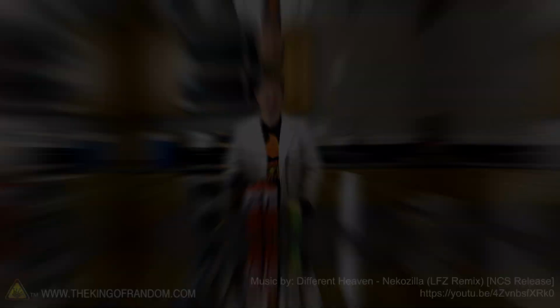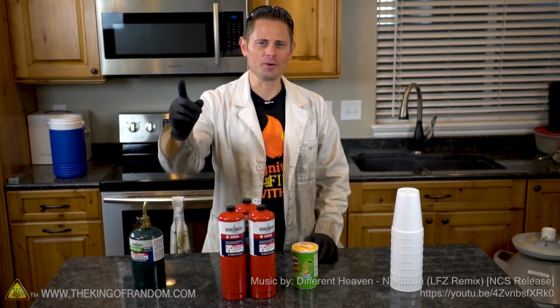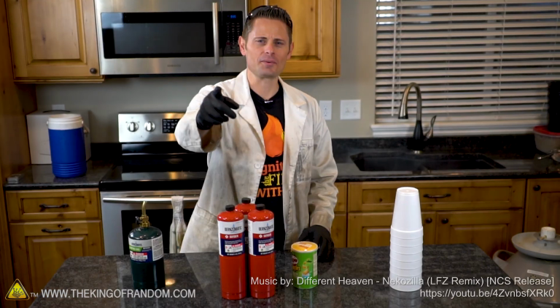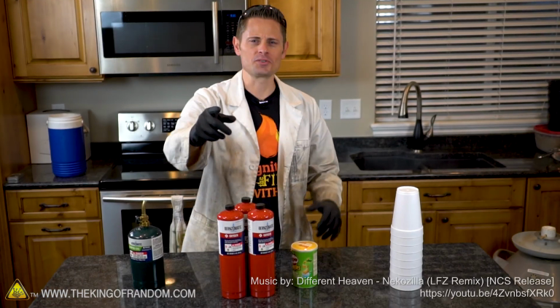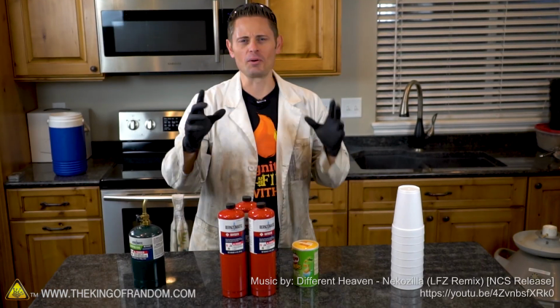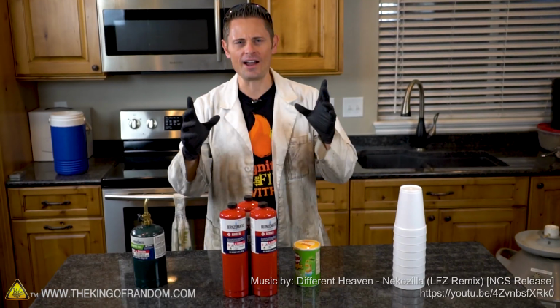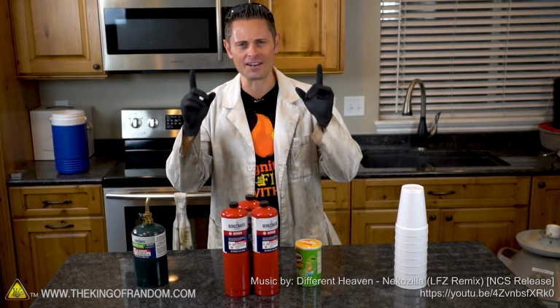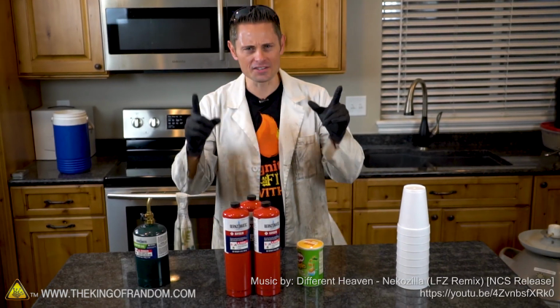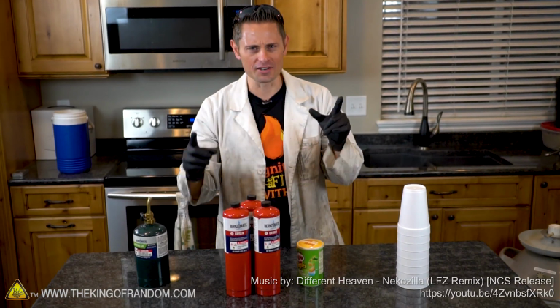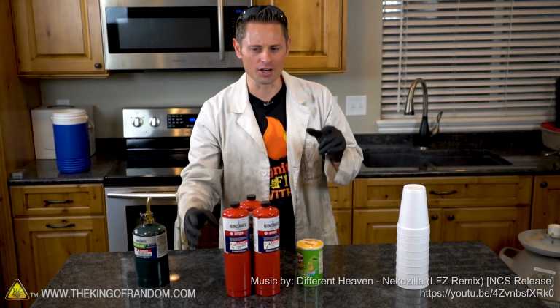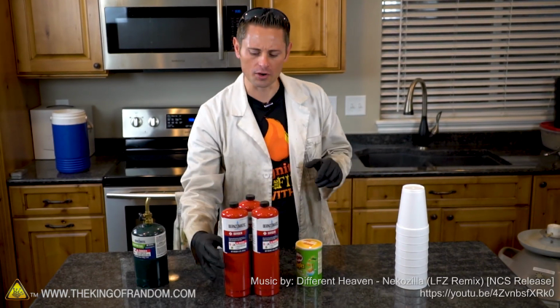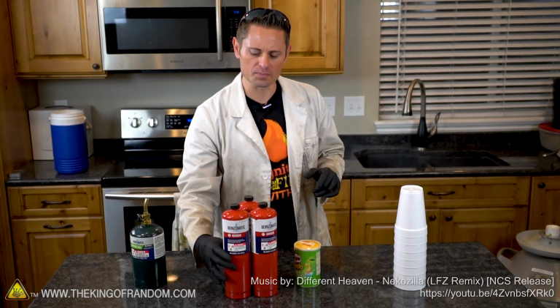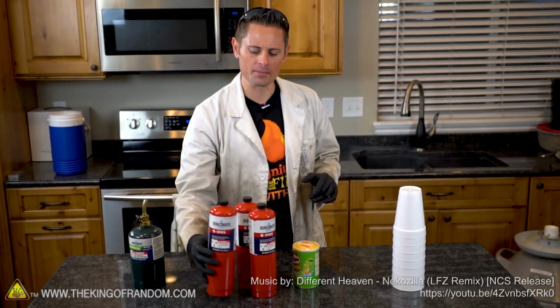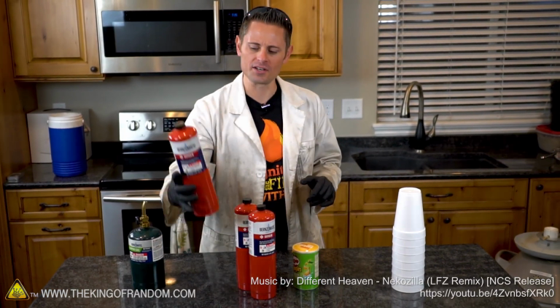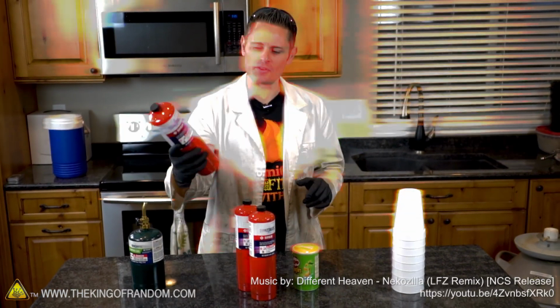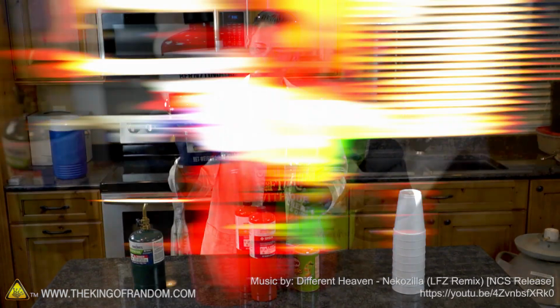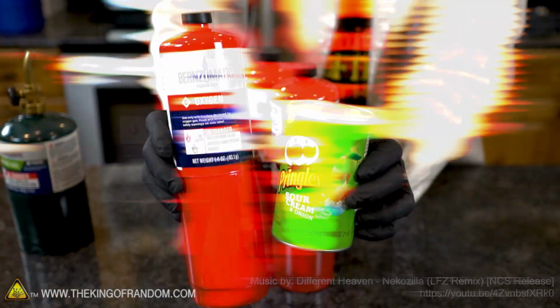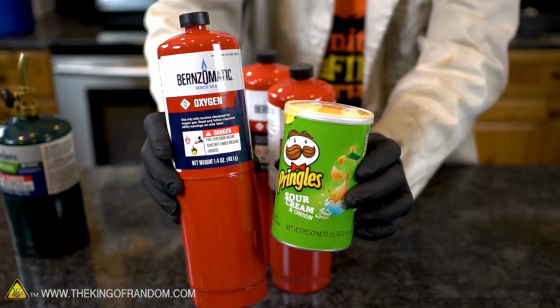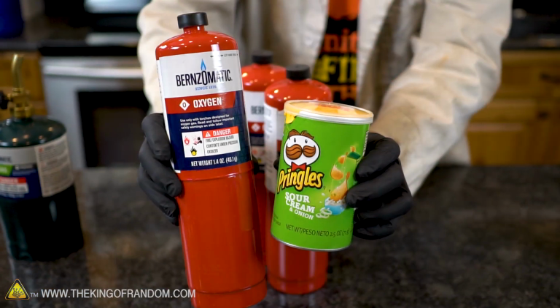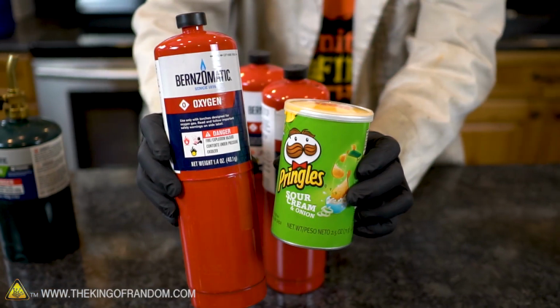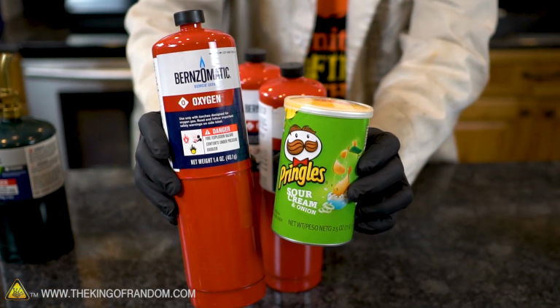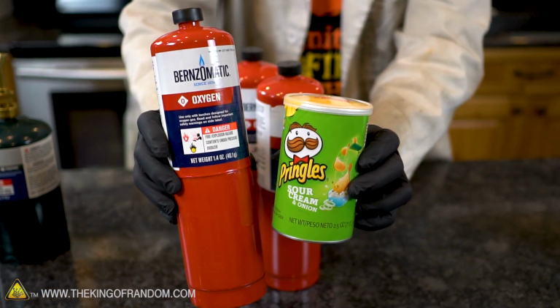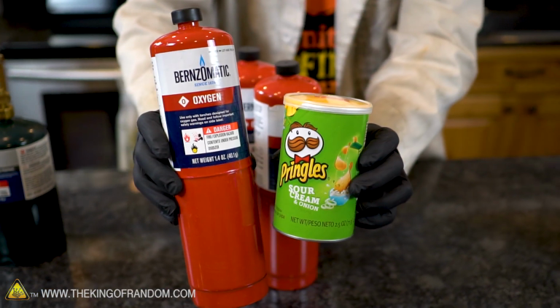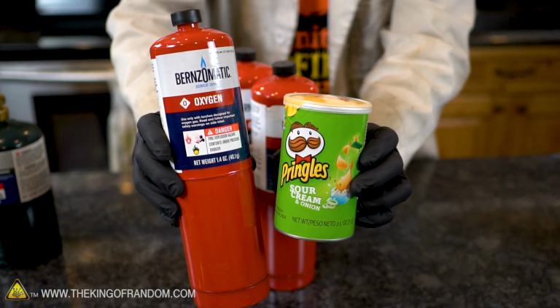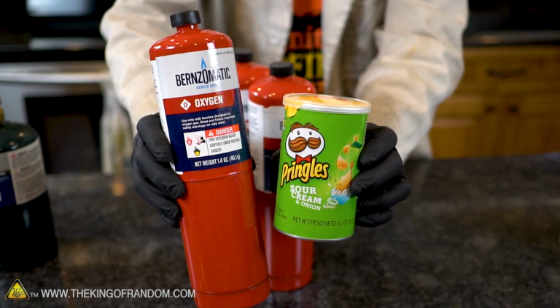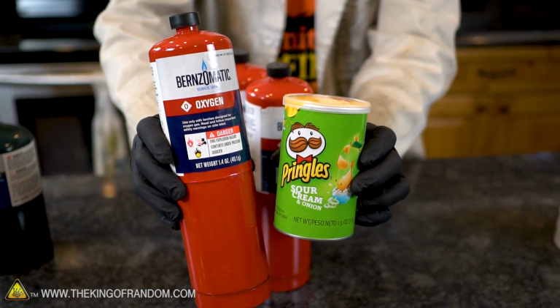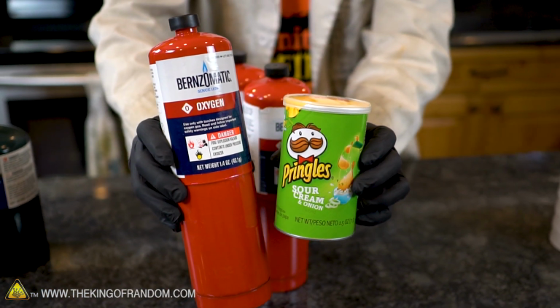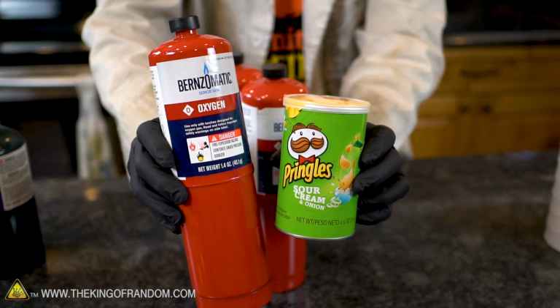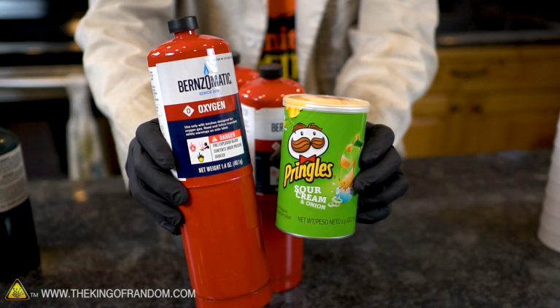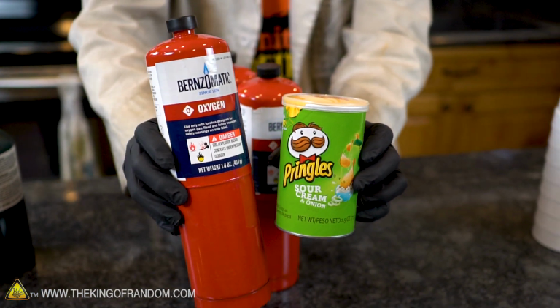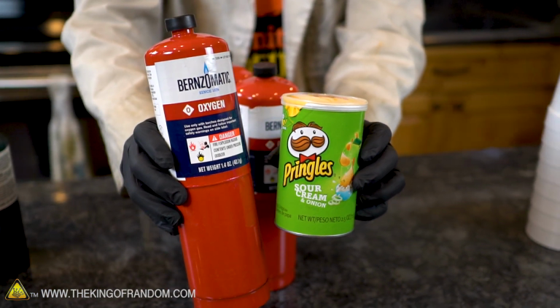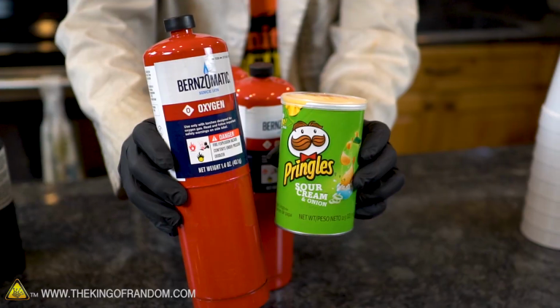Hey, what's up guys? We're back and in this video we're experimenting with bottled oxygen in a can of Pringles.